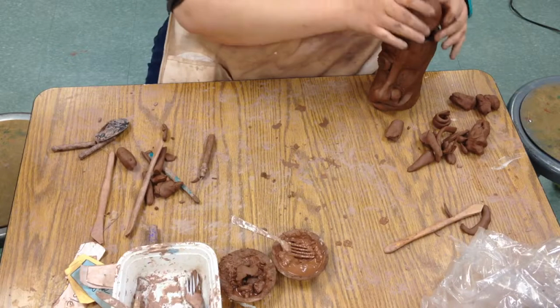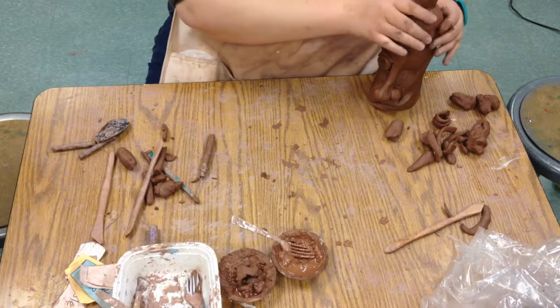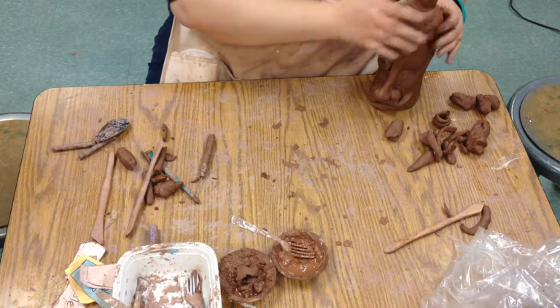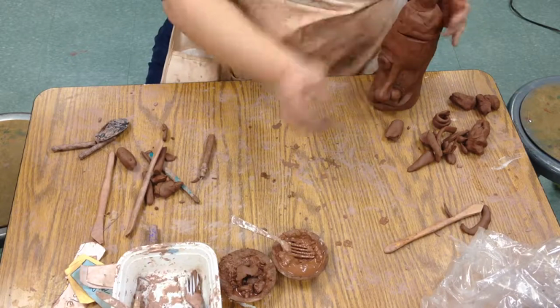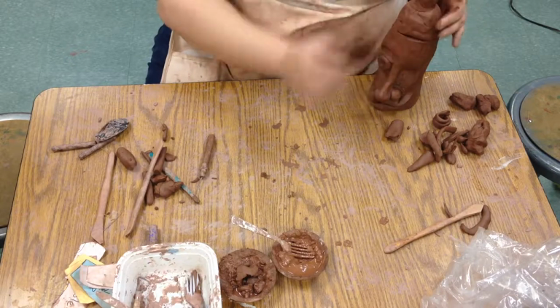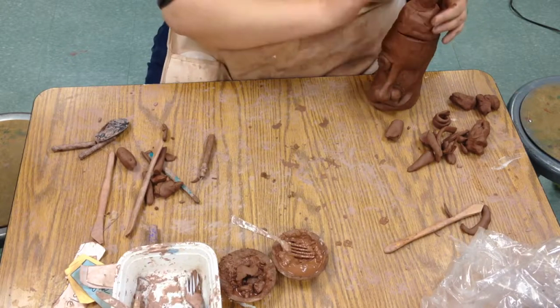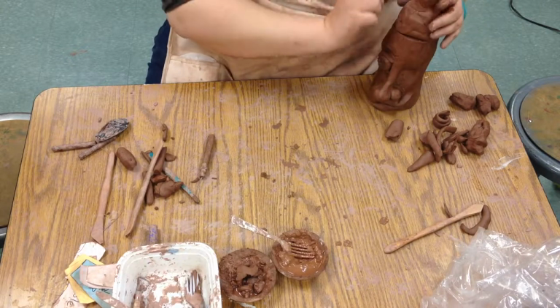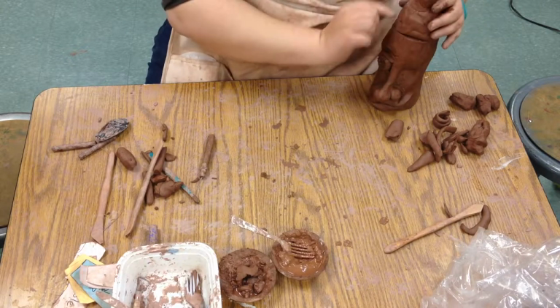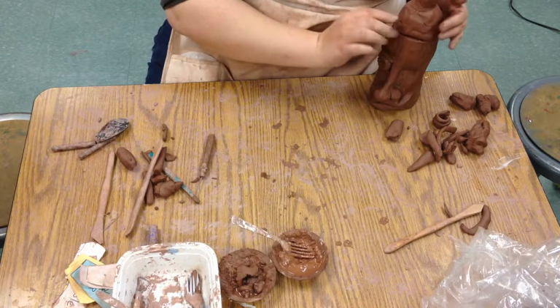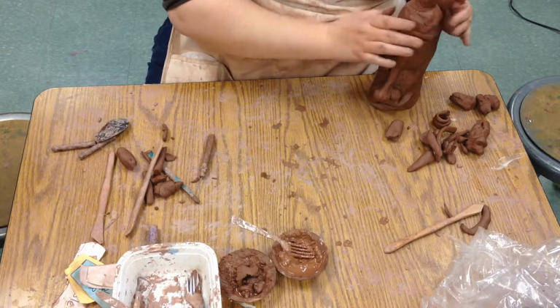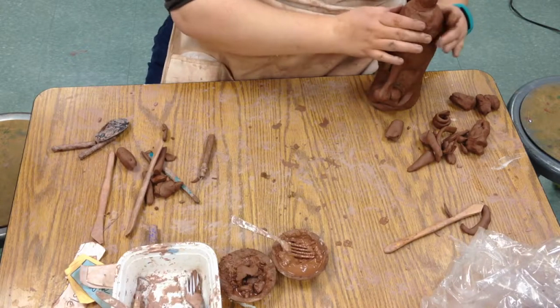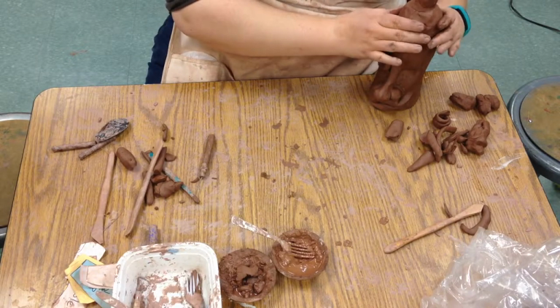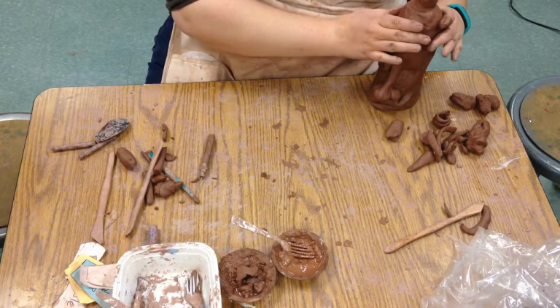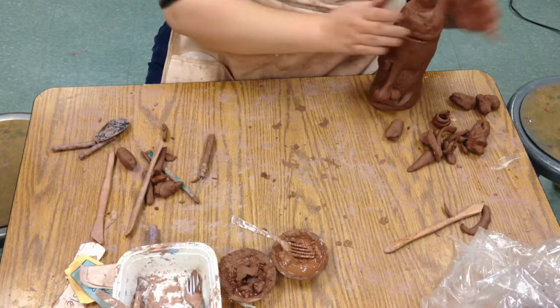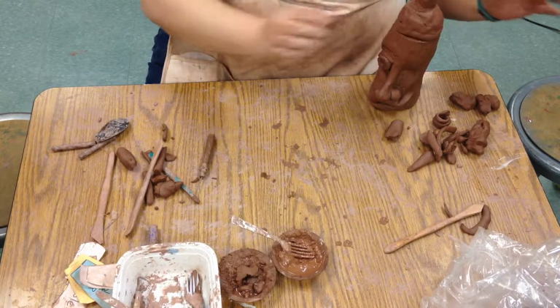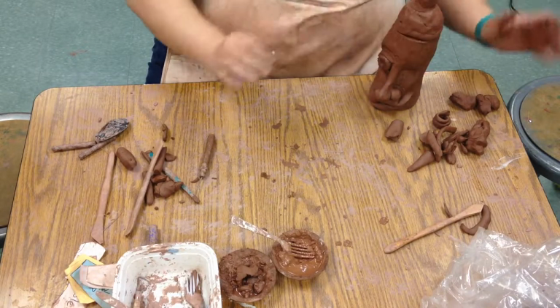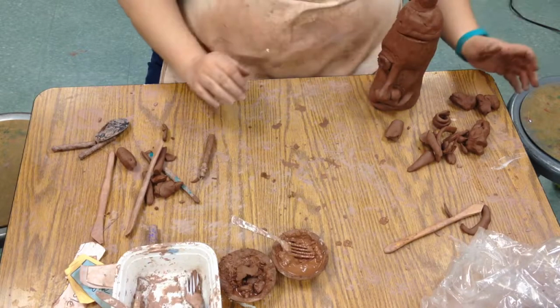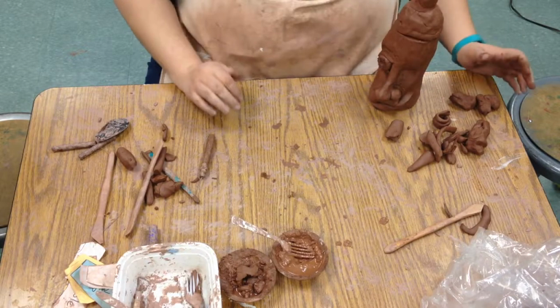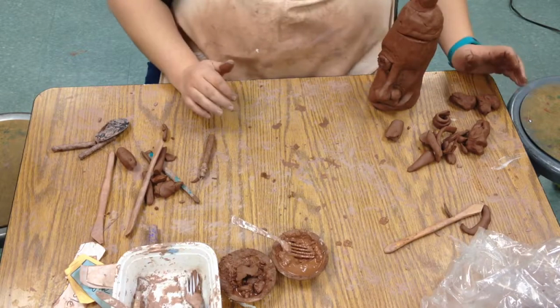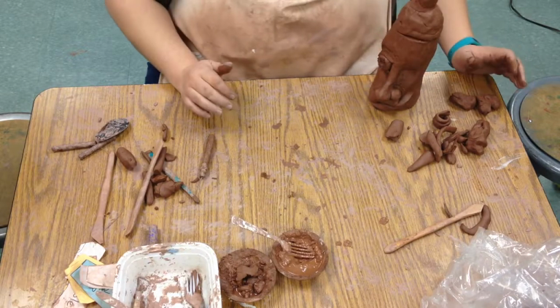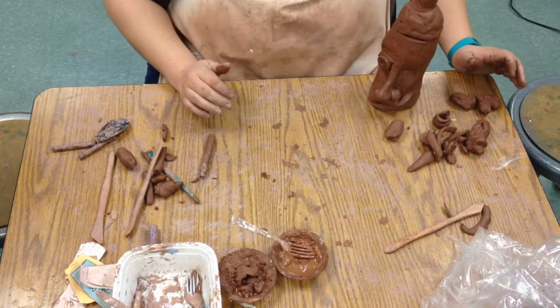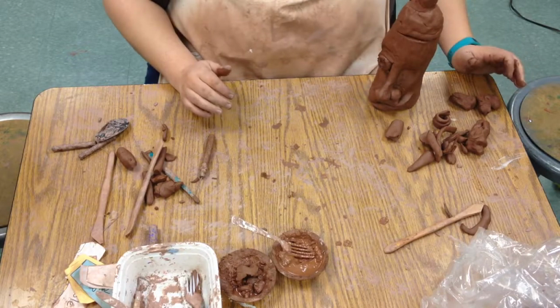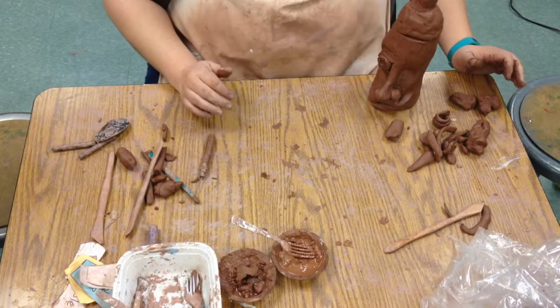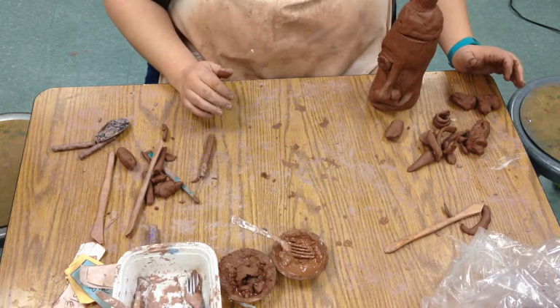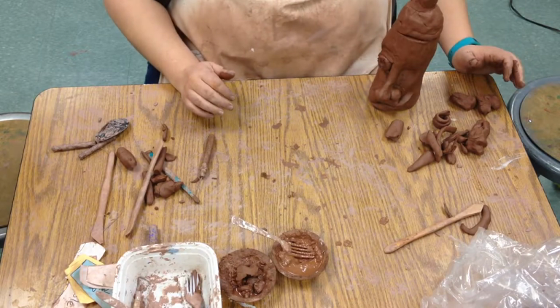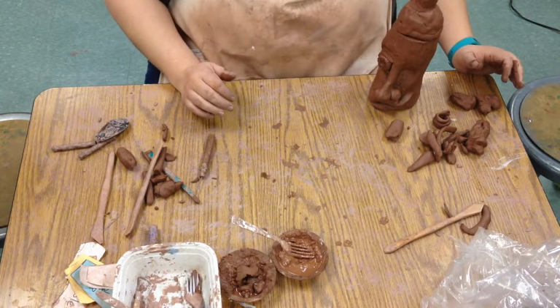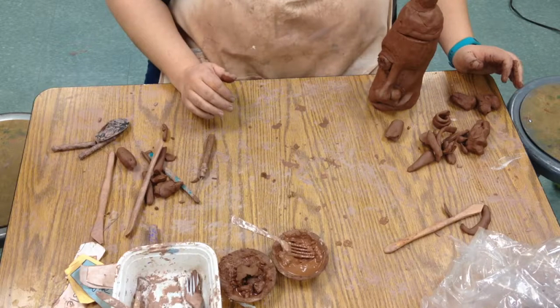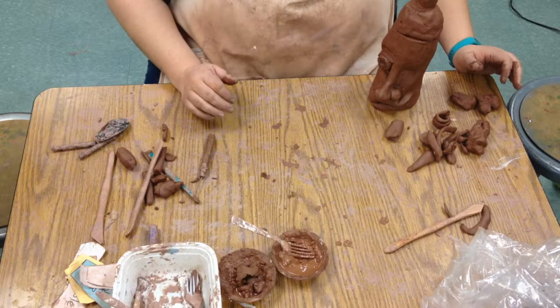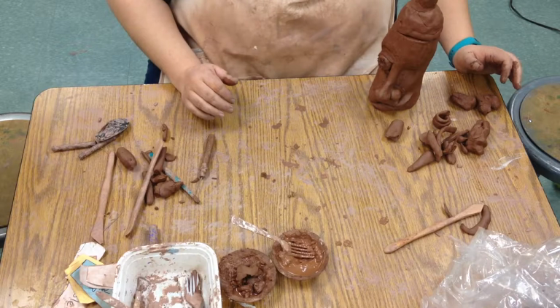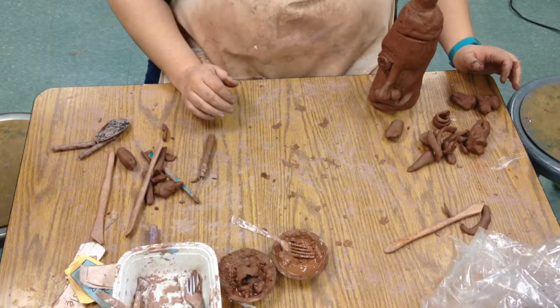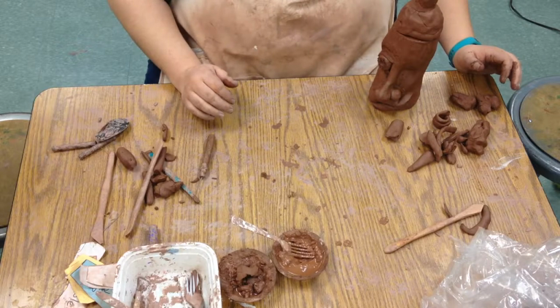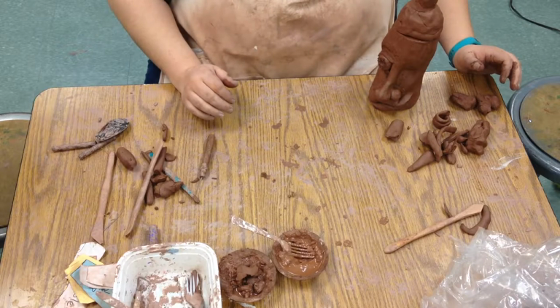So that is how you finish off the ugly jug — slip, score, and attach it.